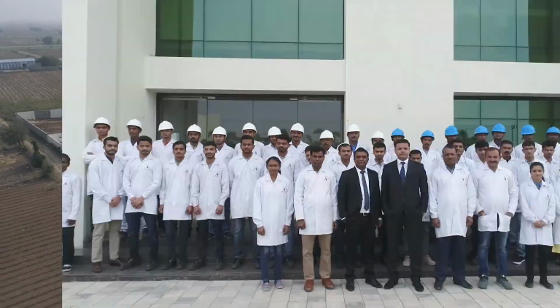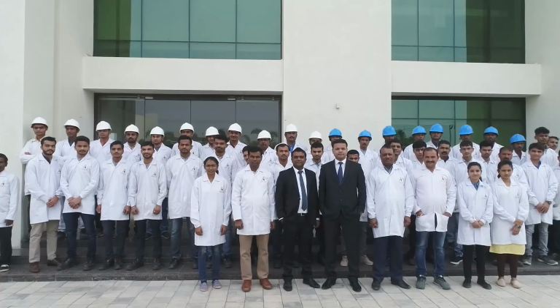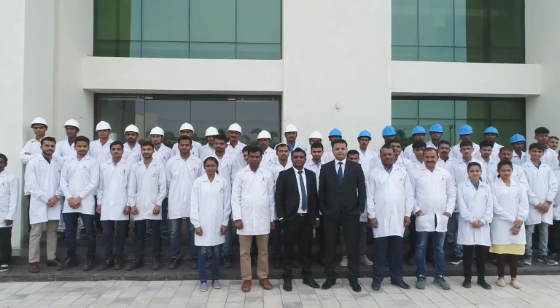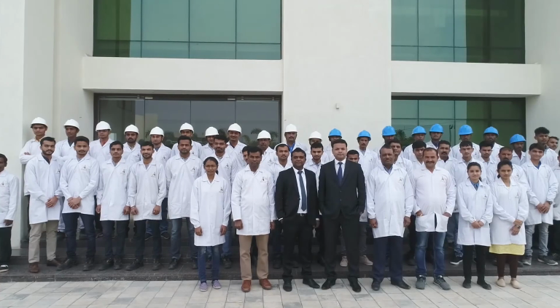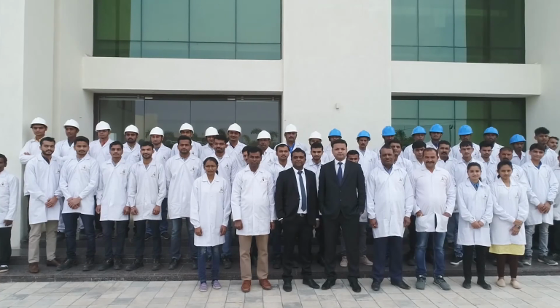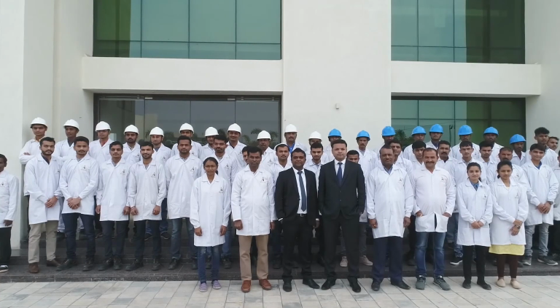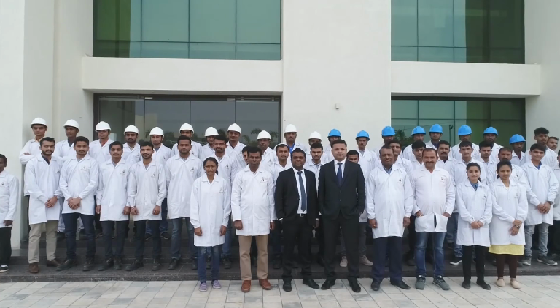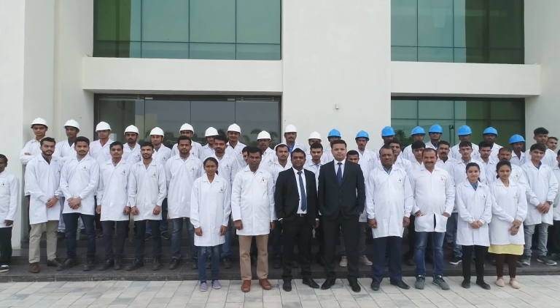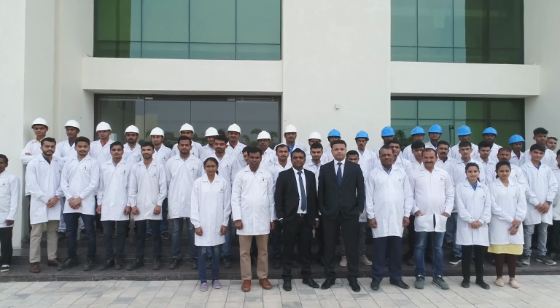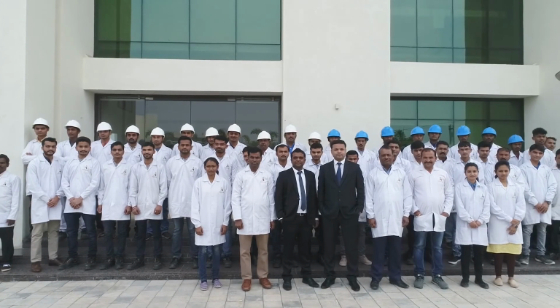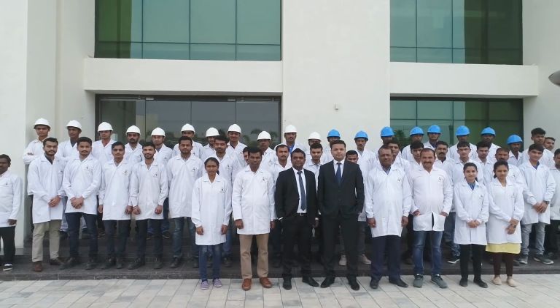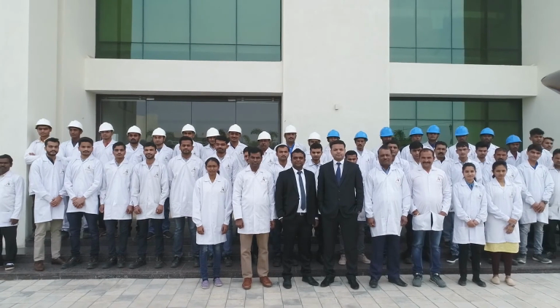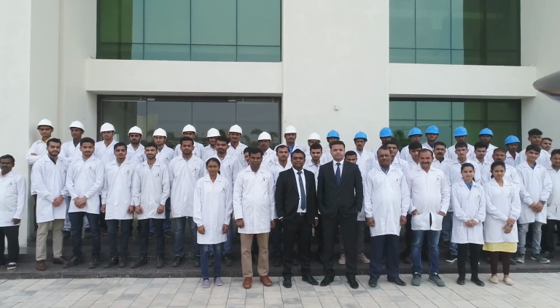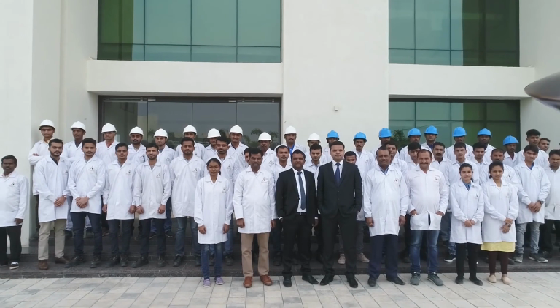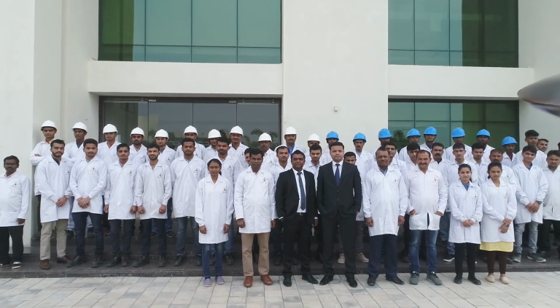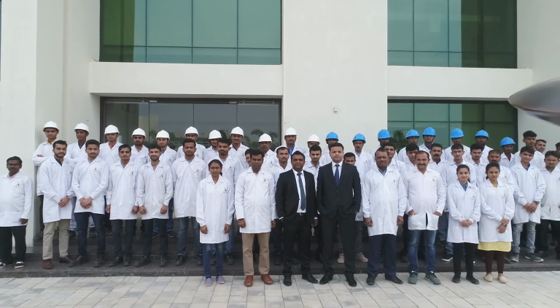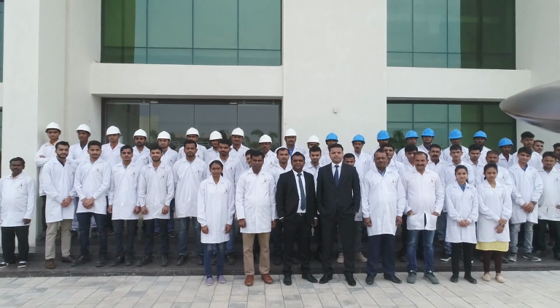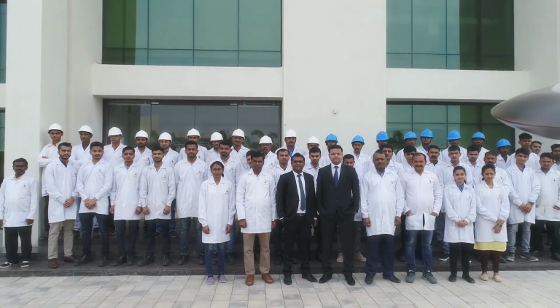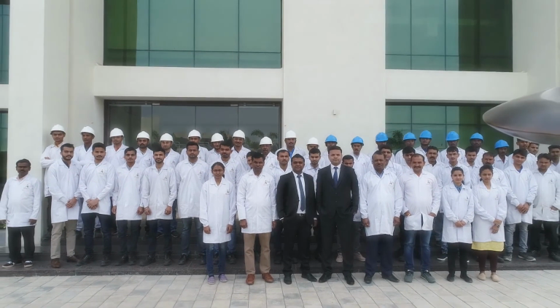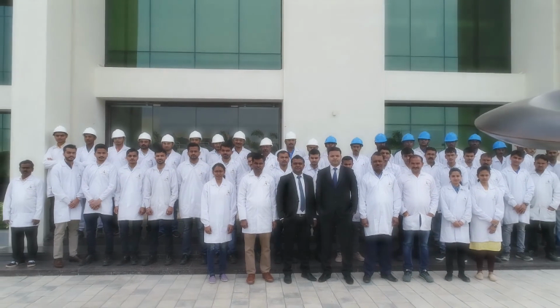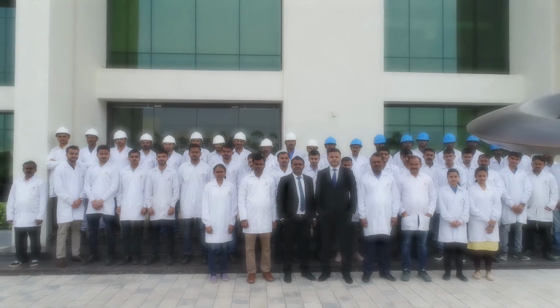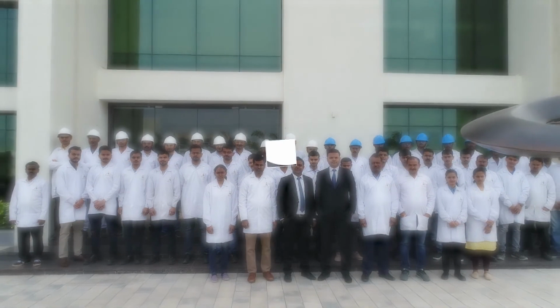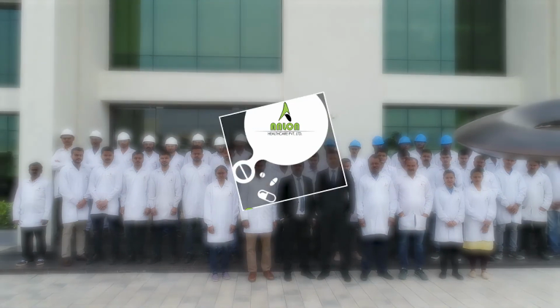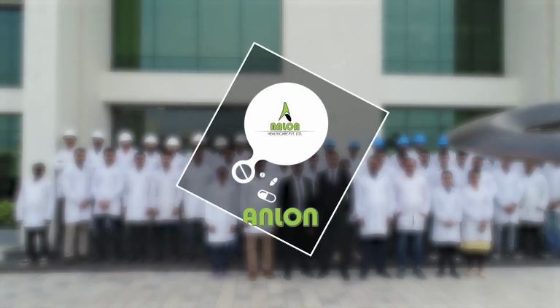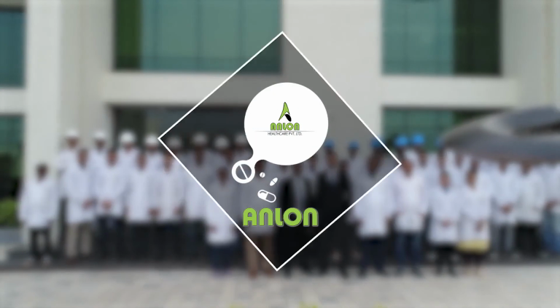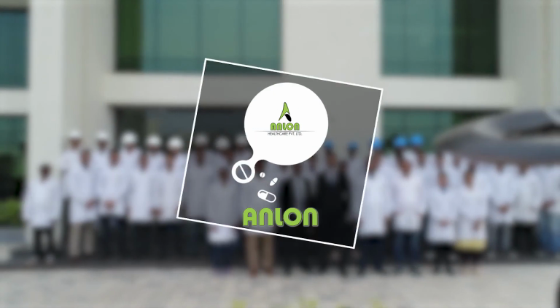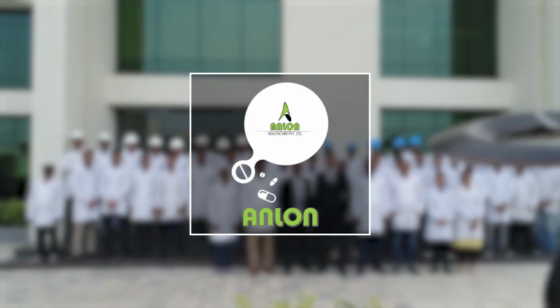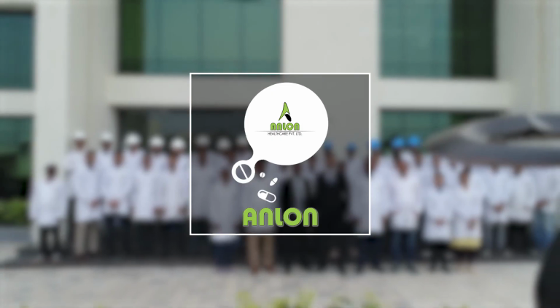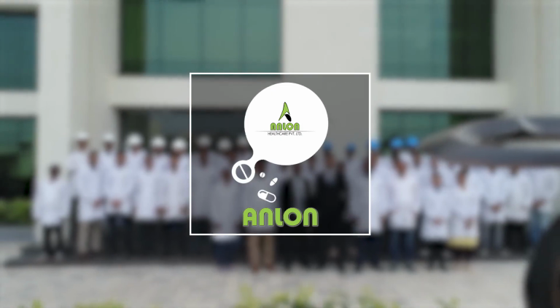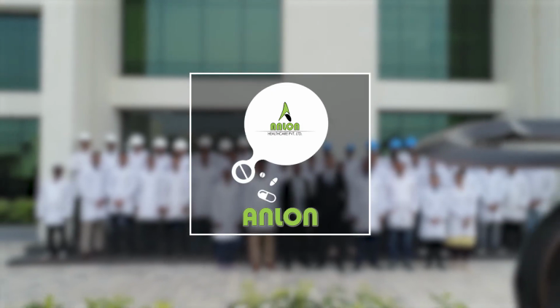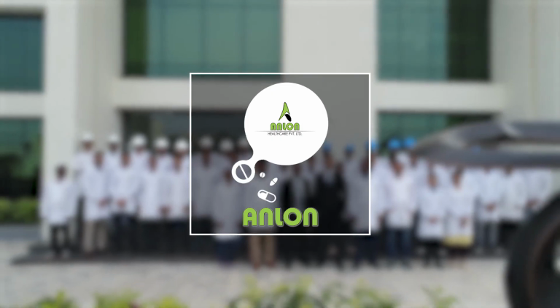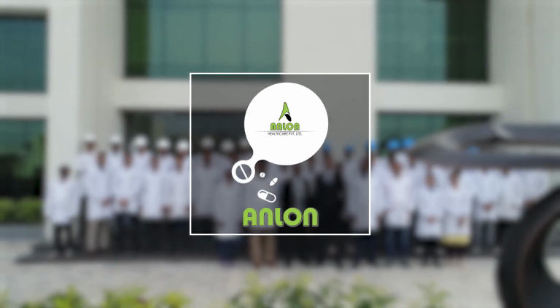We are Anlon Healthcare. Working hard for a healthier tomorrow.